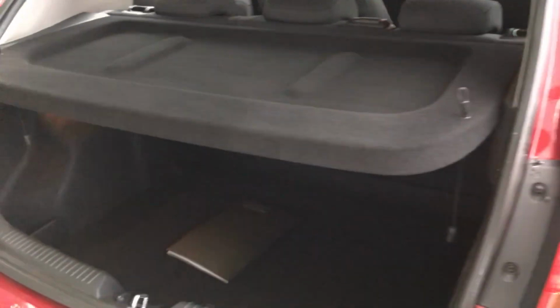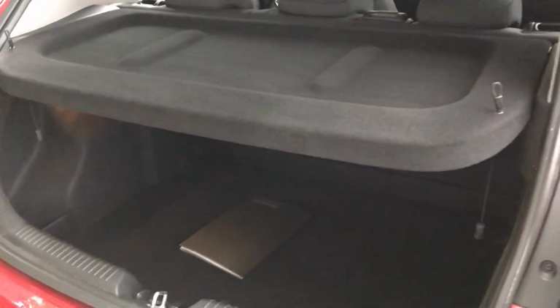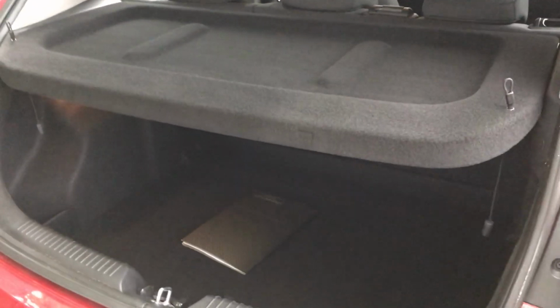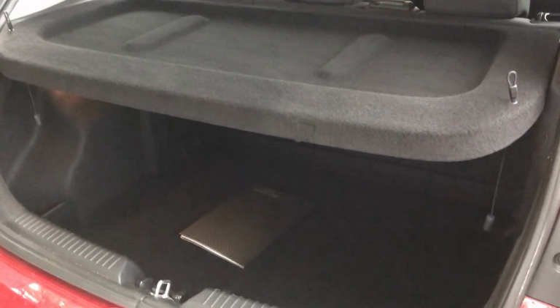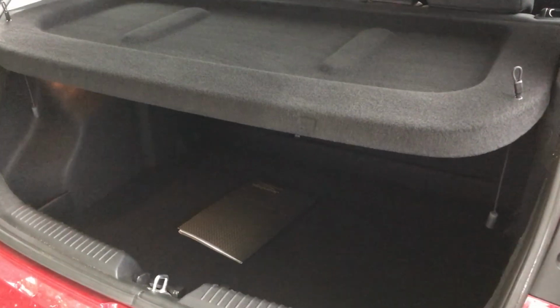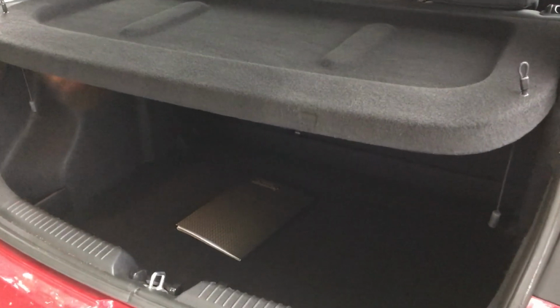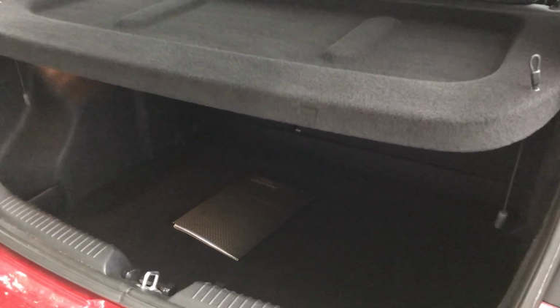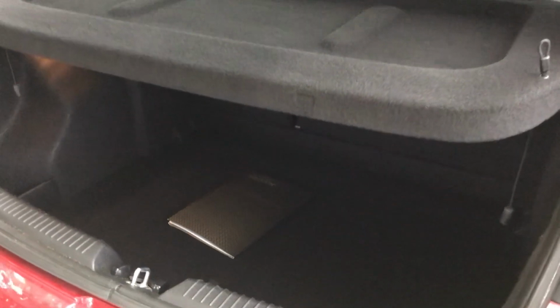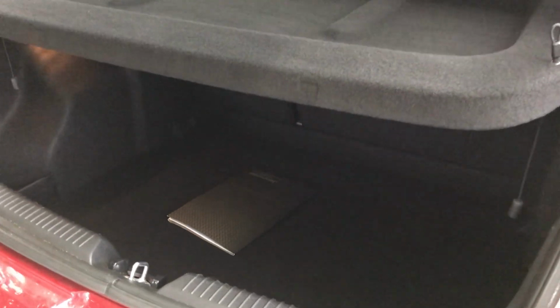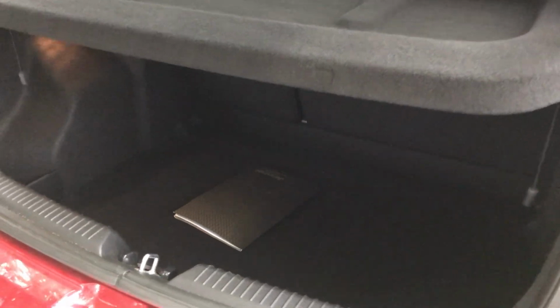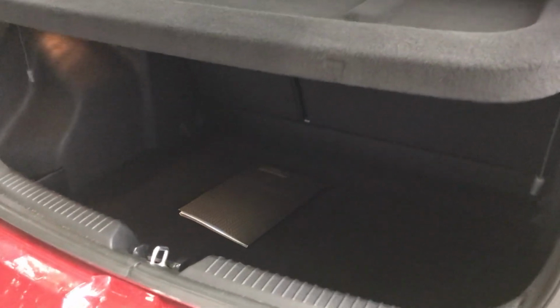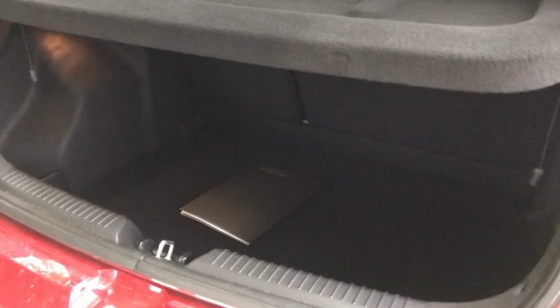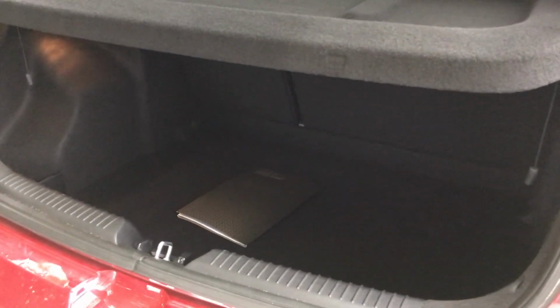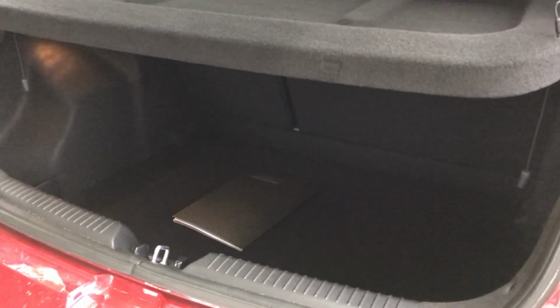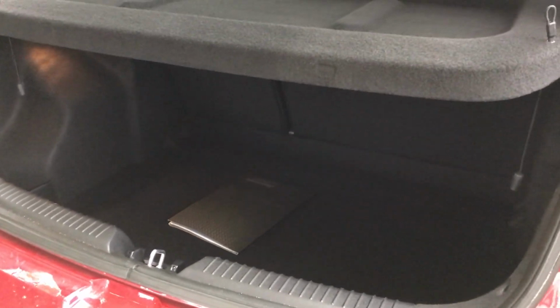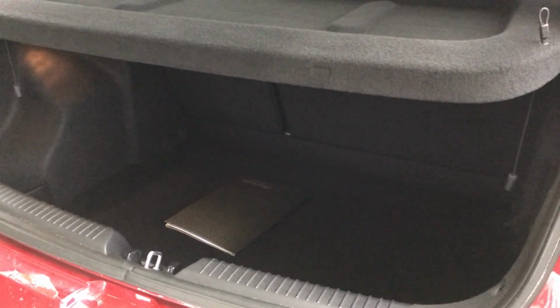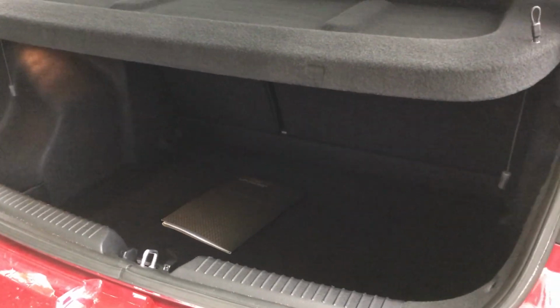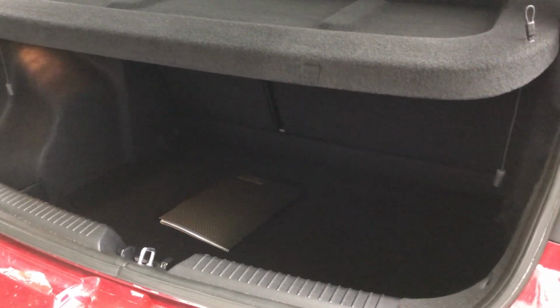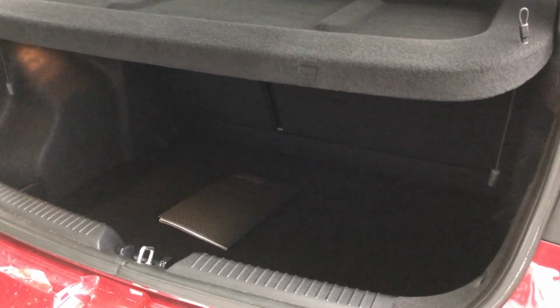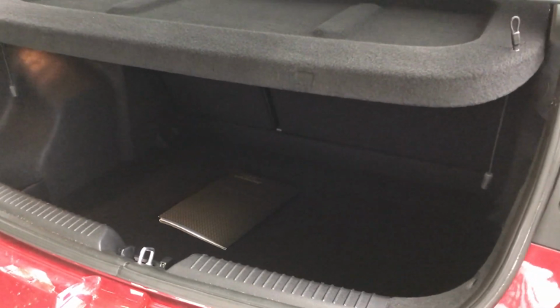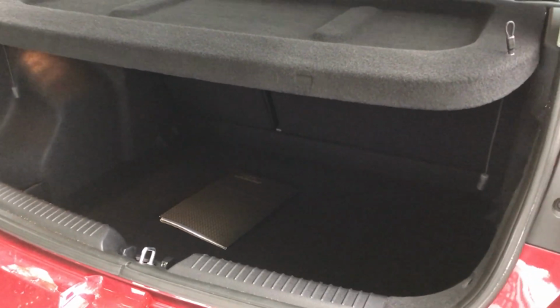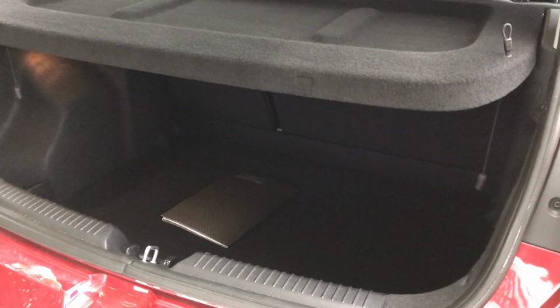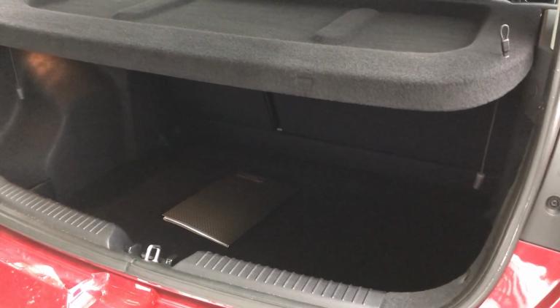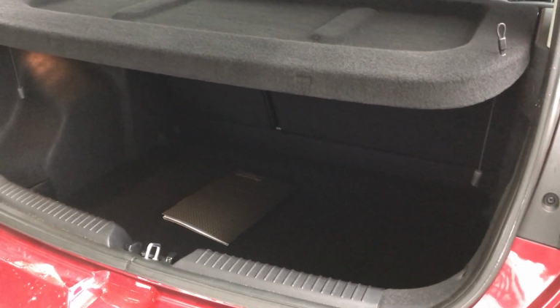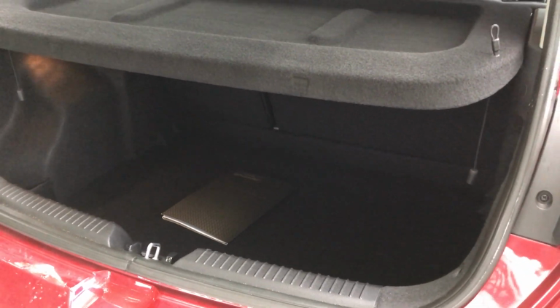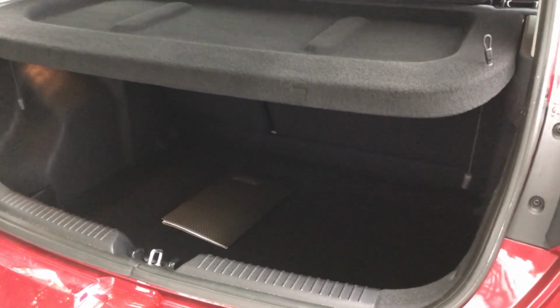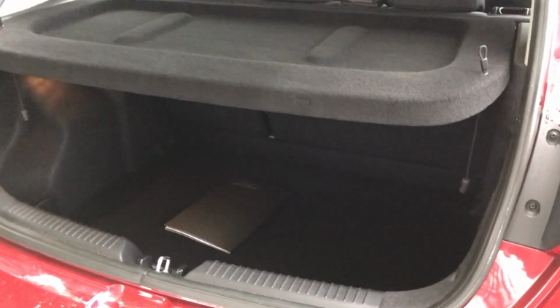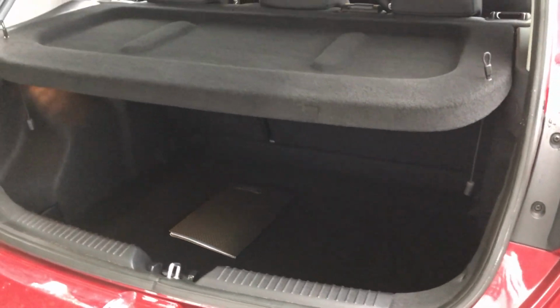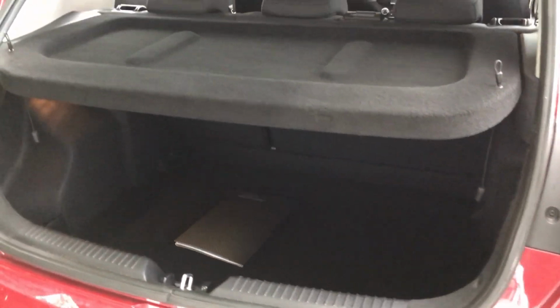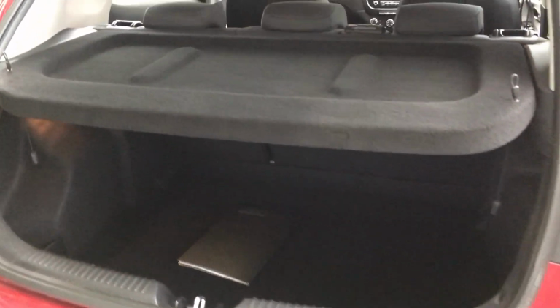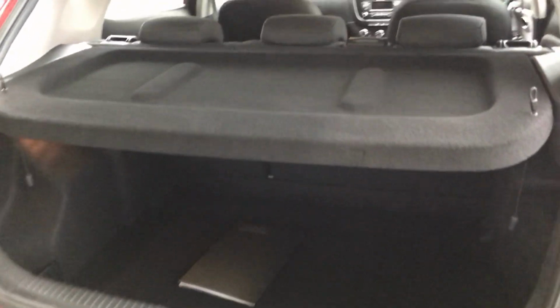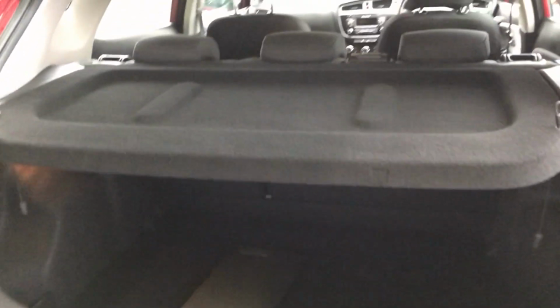As you'd expect, a nice big boot as well with a 60-40 split on the rear seats.